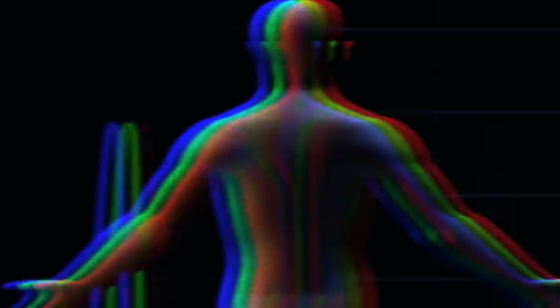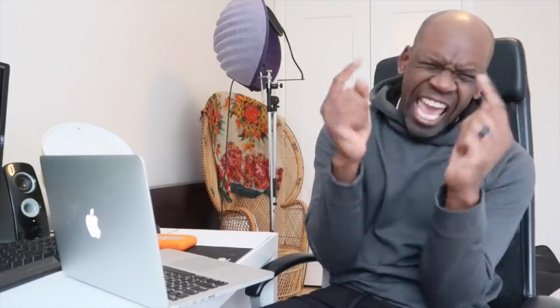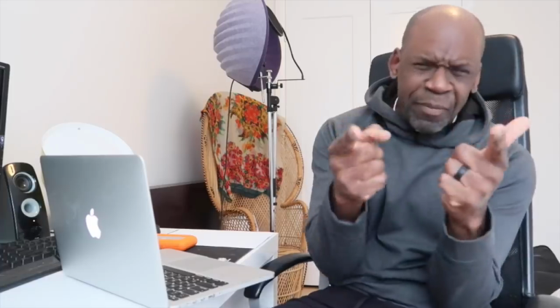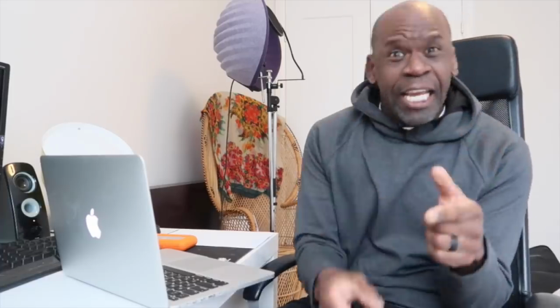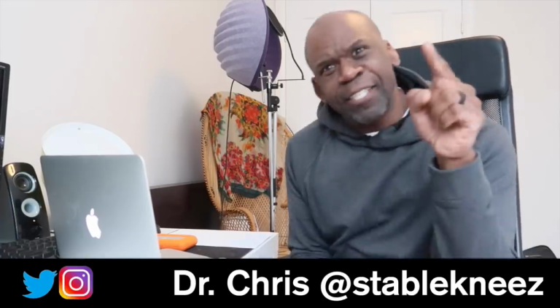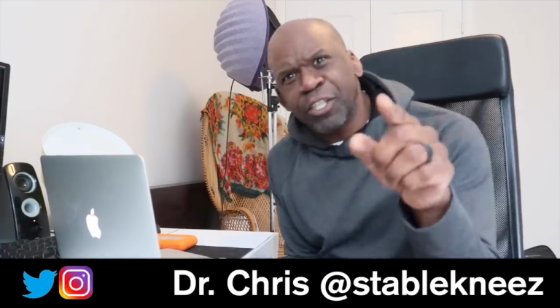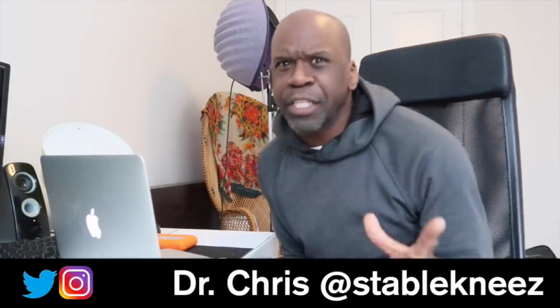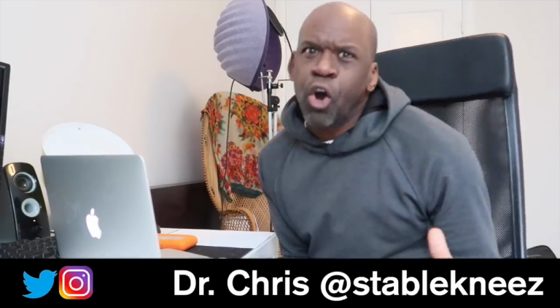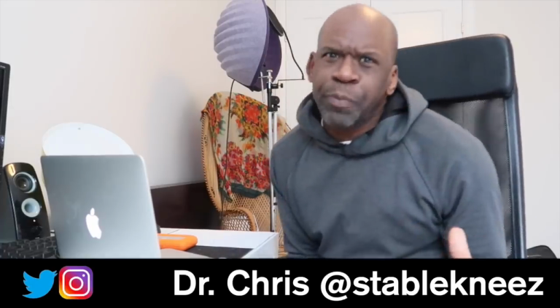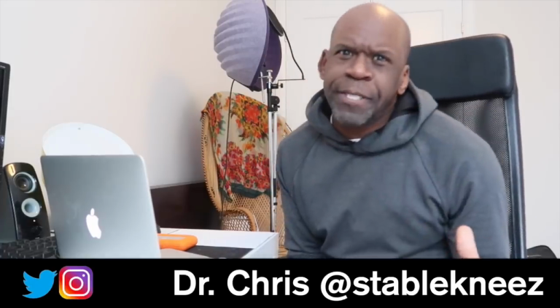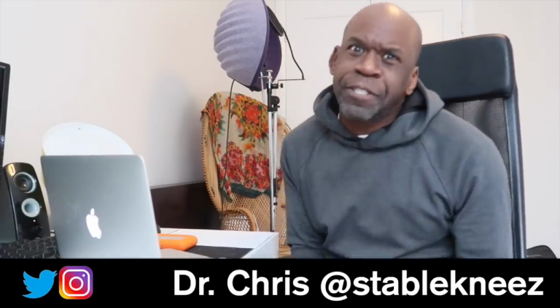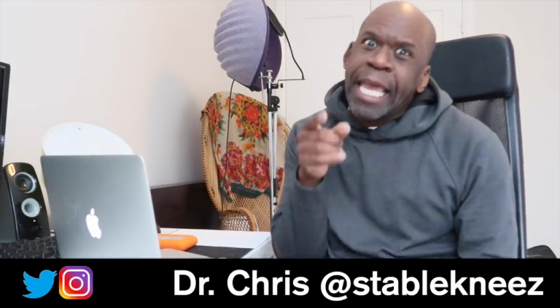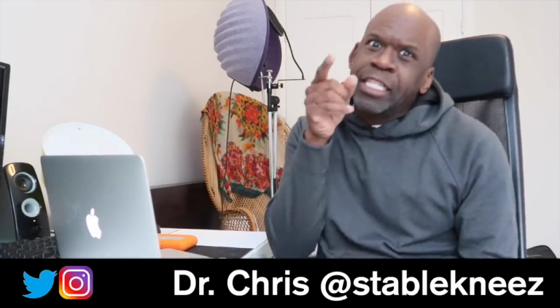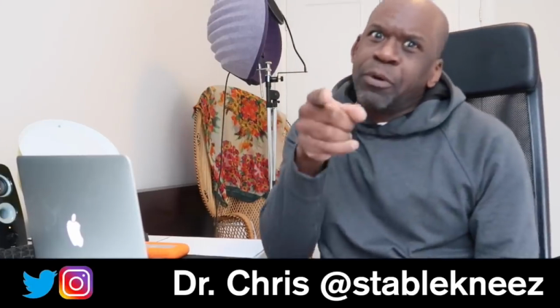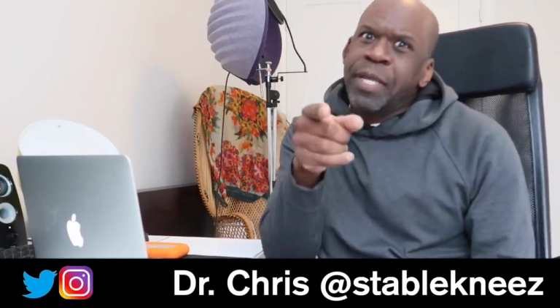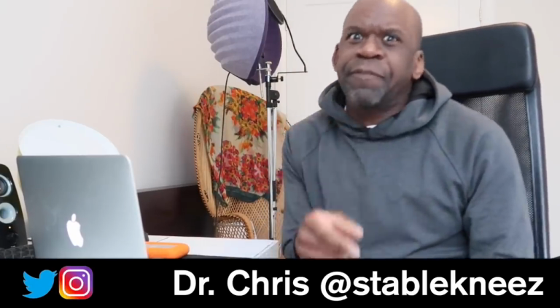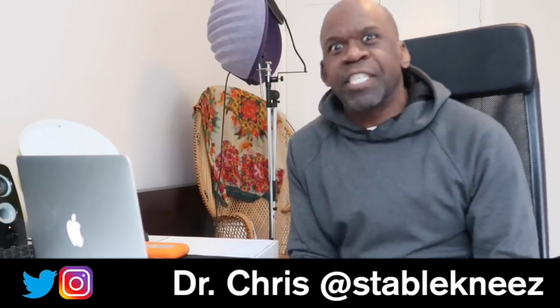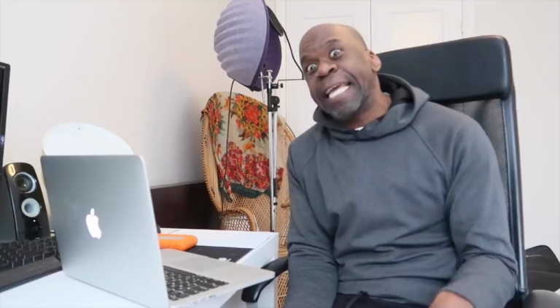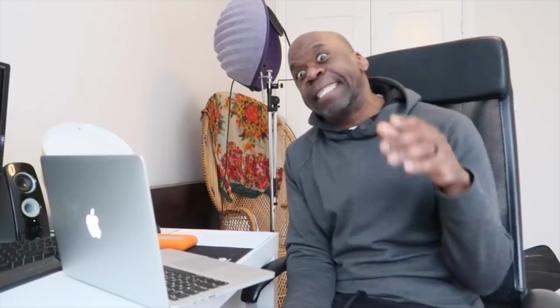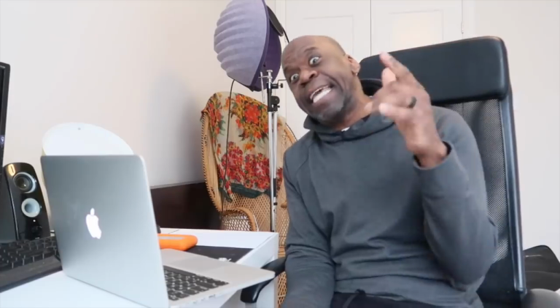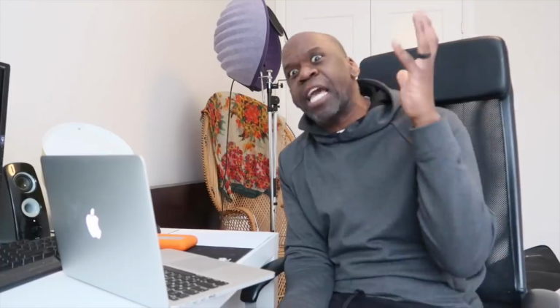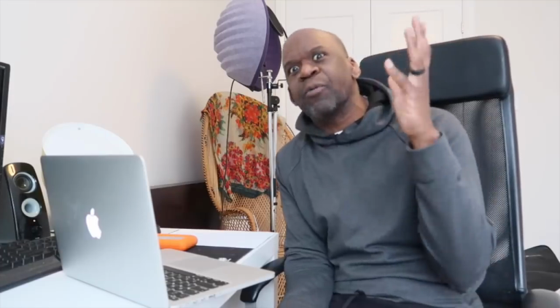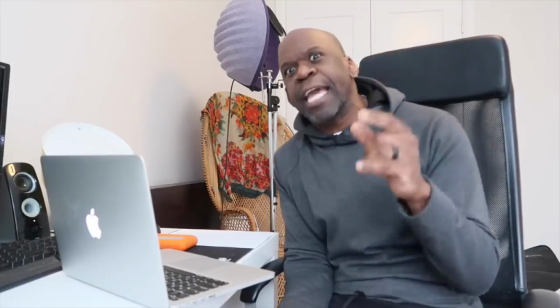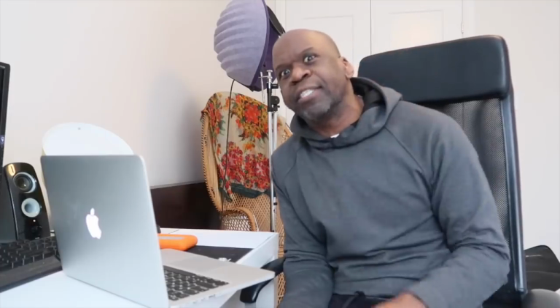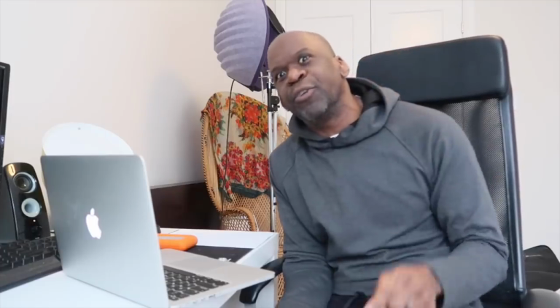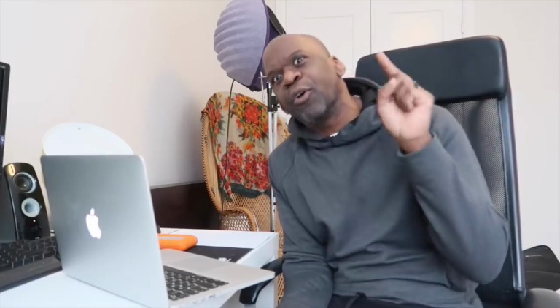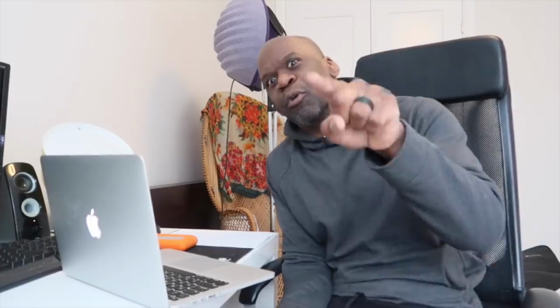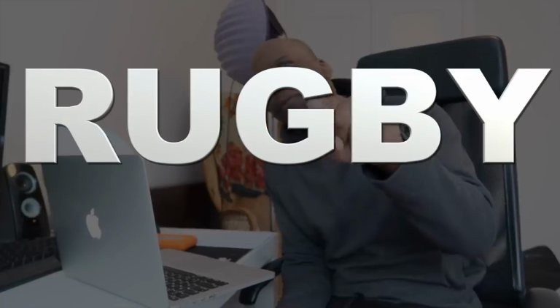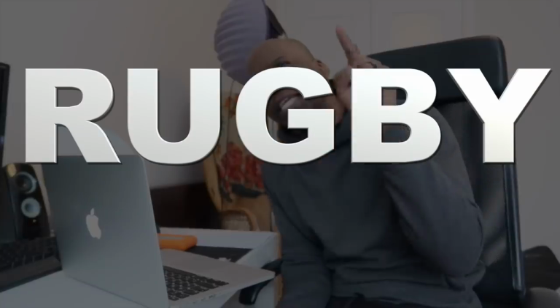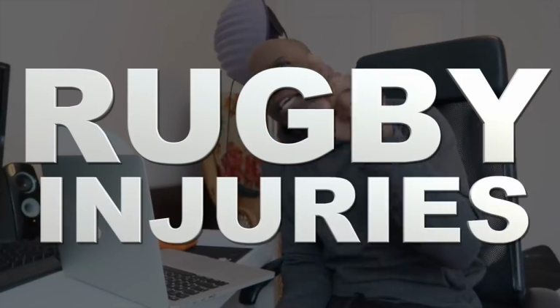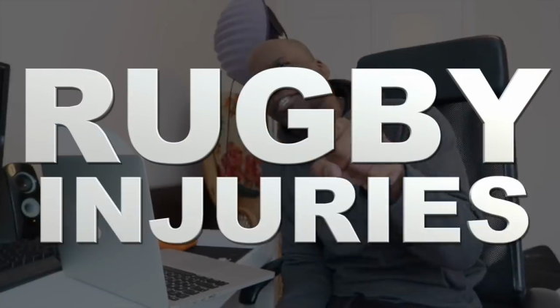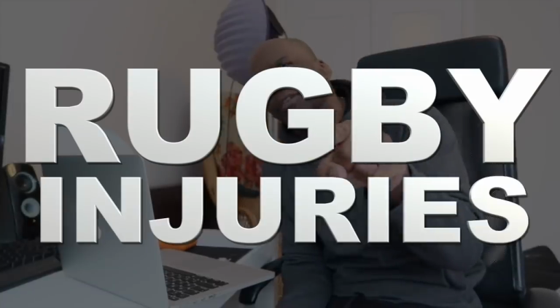Hey everybody, Dr. Chris, orthopedic surgeon and sports medicine physician, and today I'm reacting to rugby injuries.